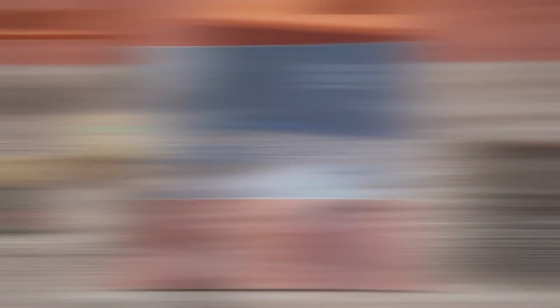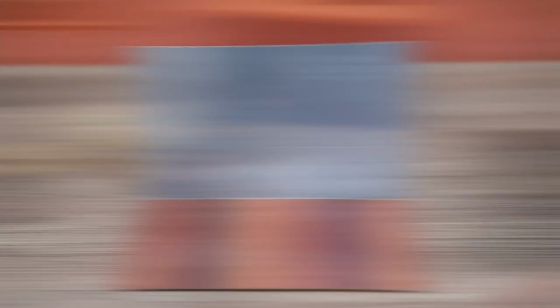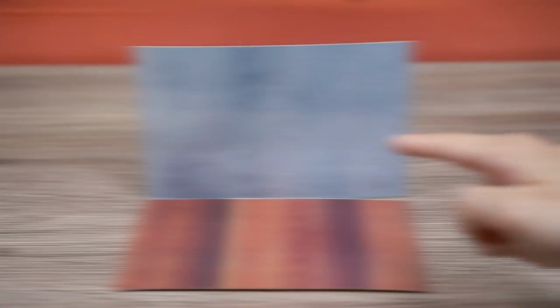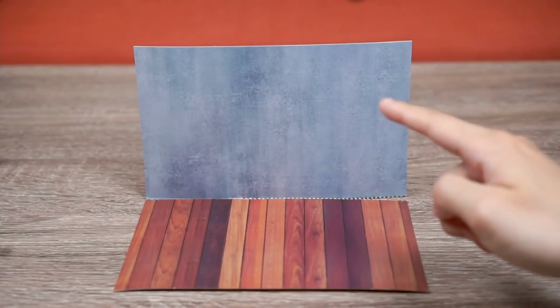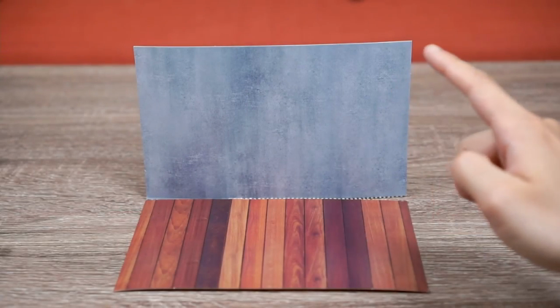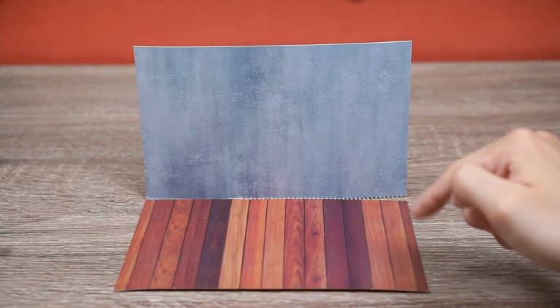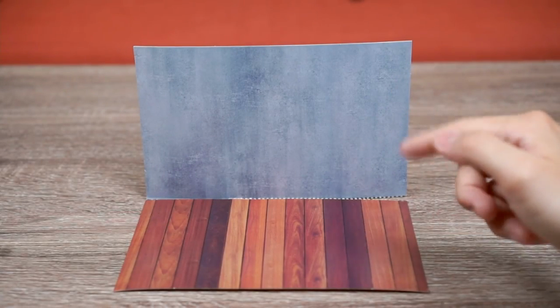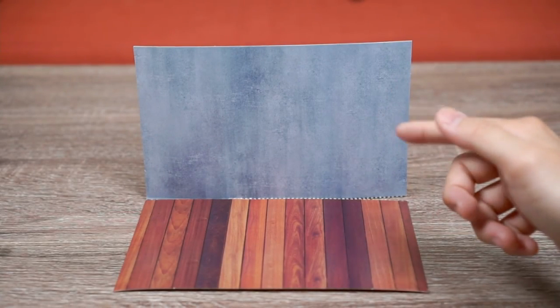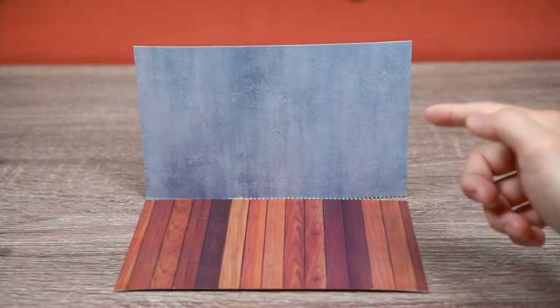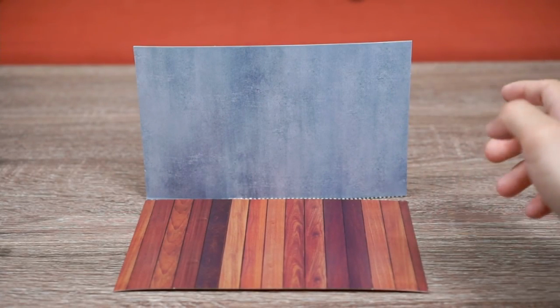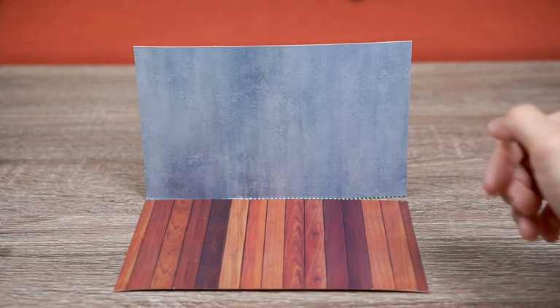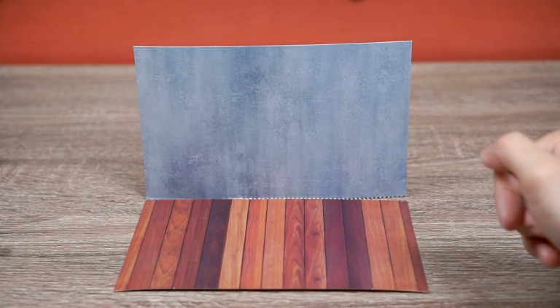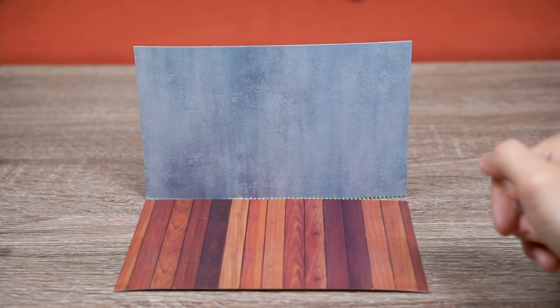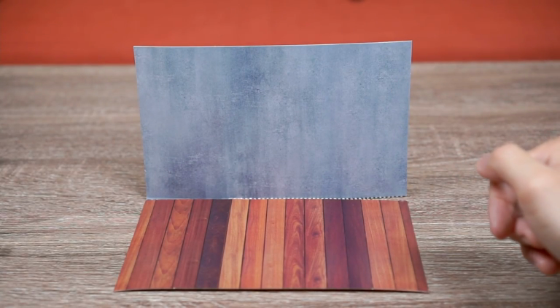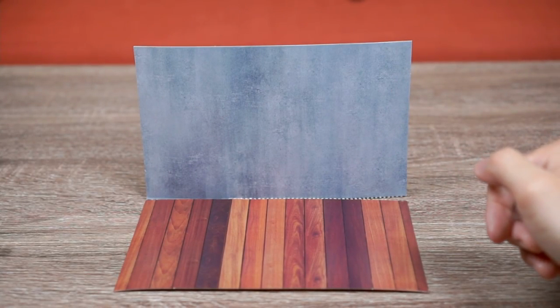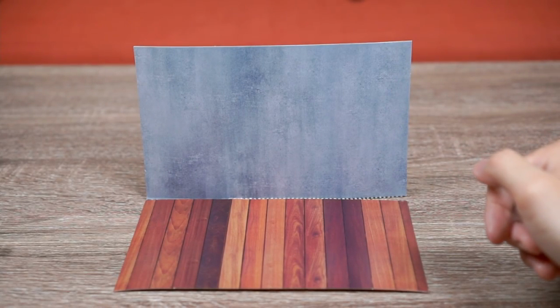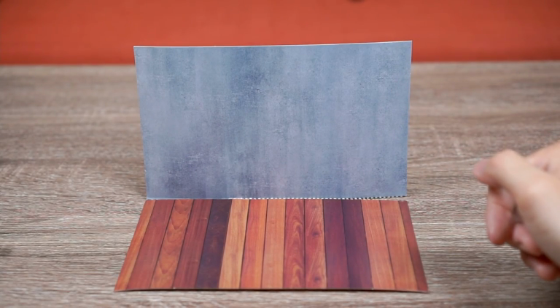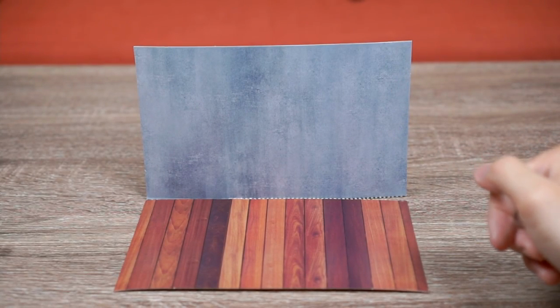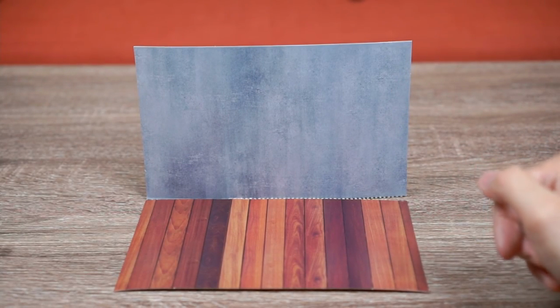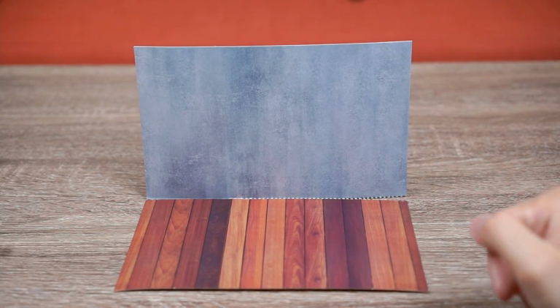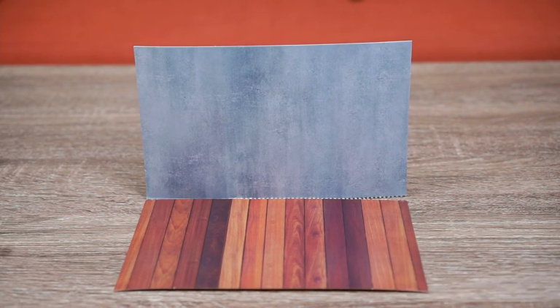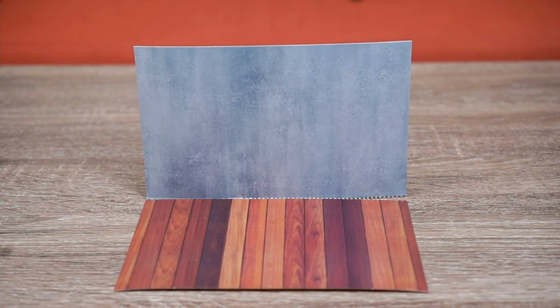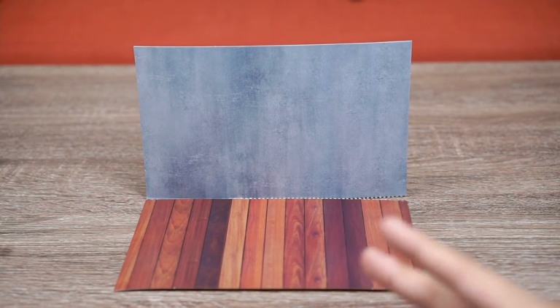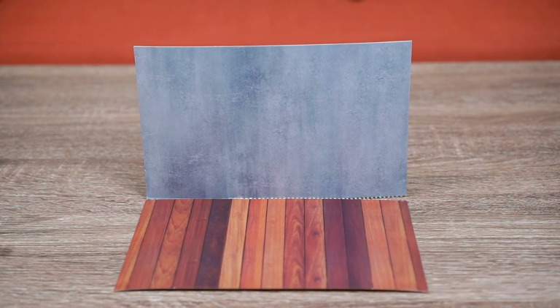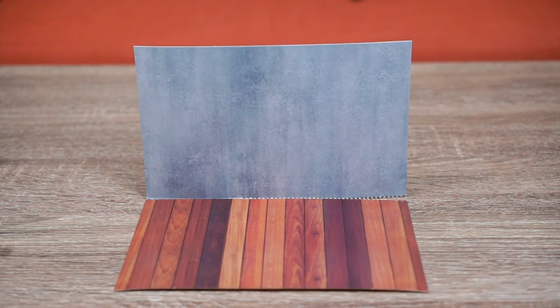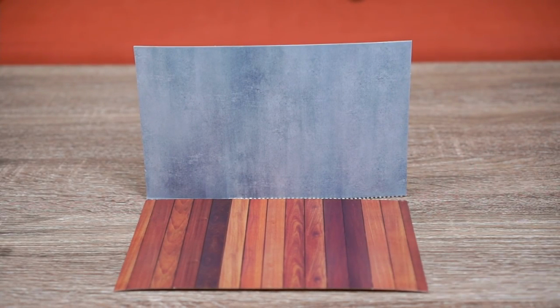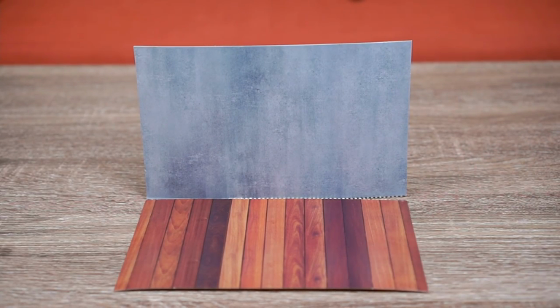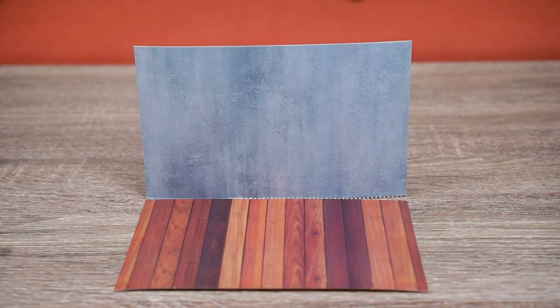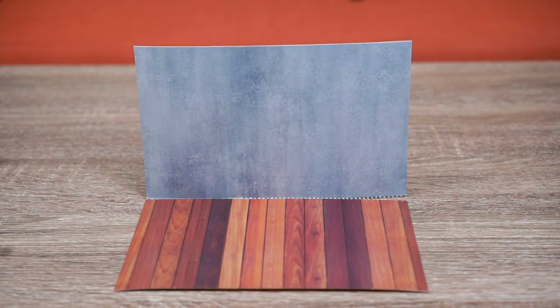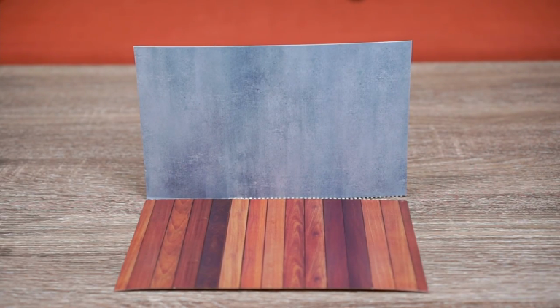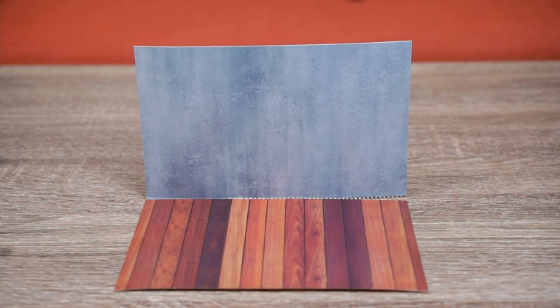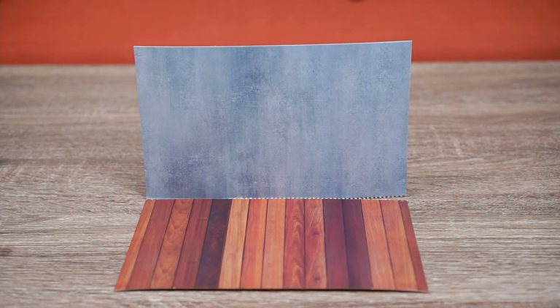I went ahead and cut out the two flaps from the outer box and we're just going to piece it all together.